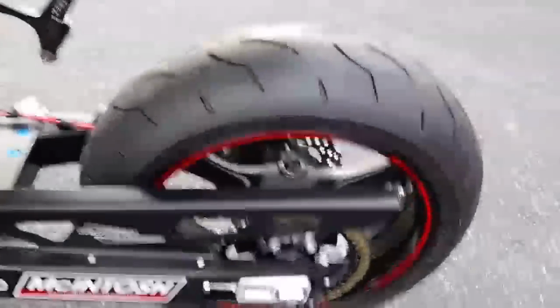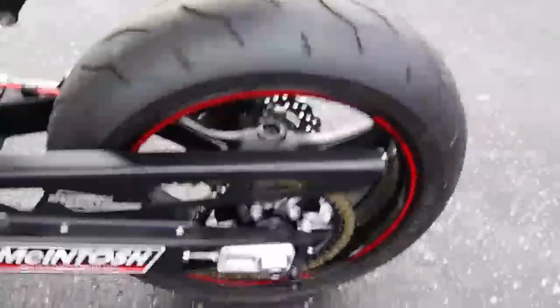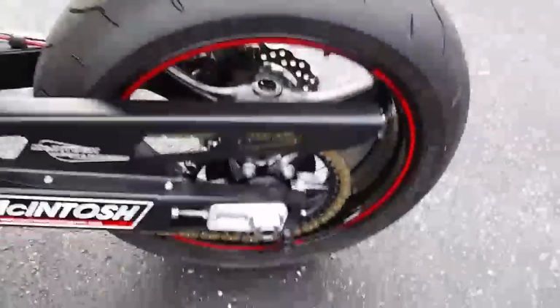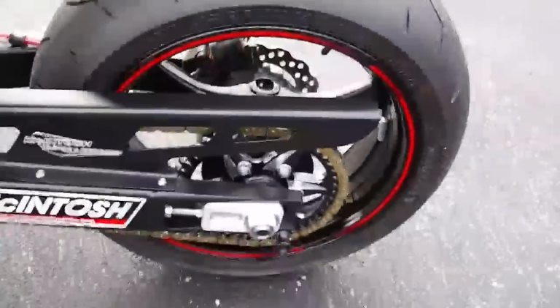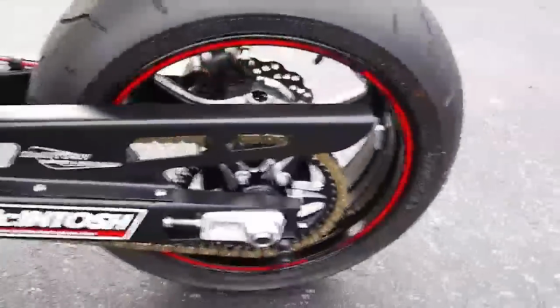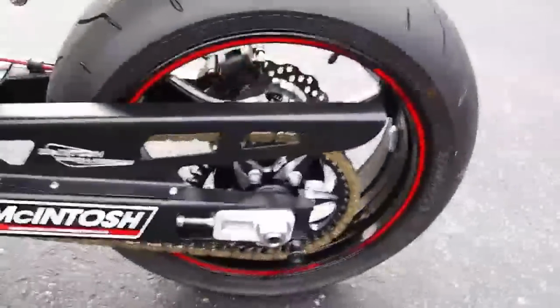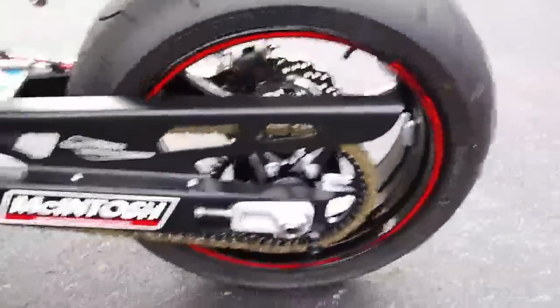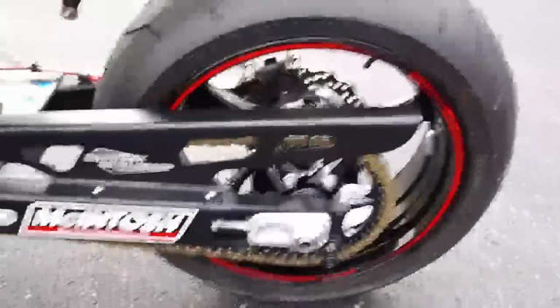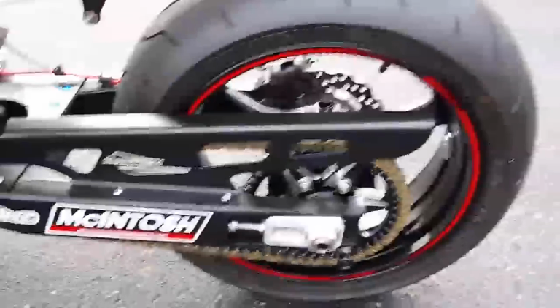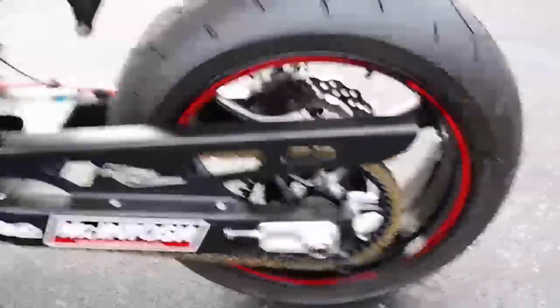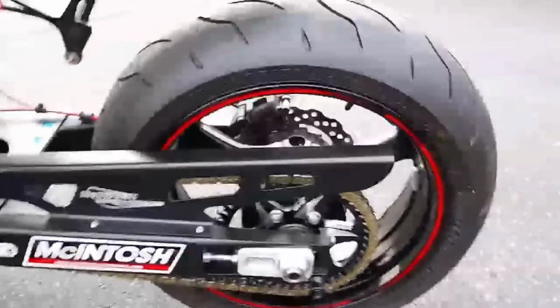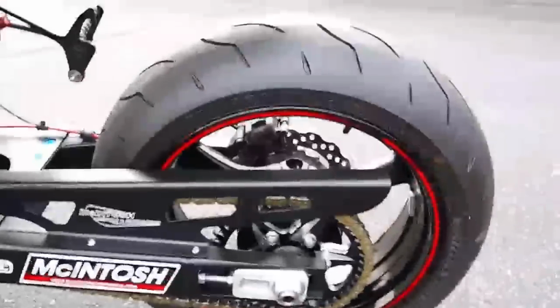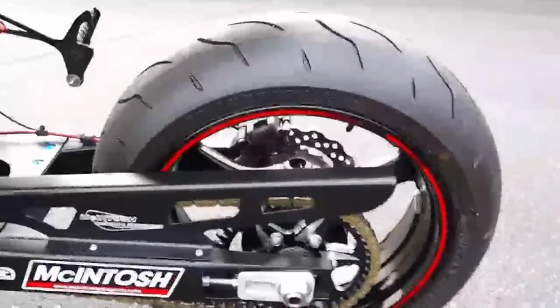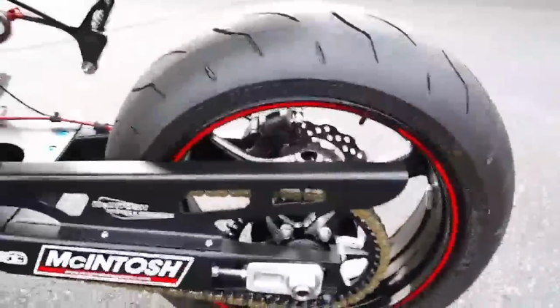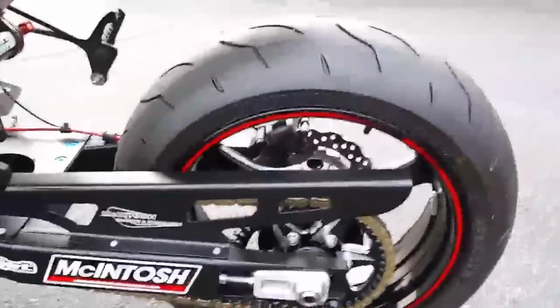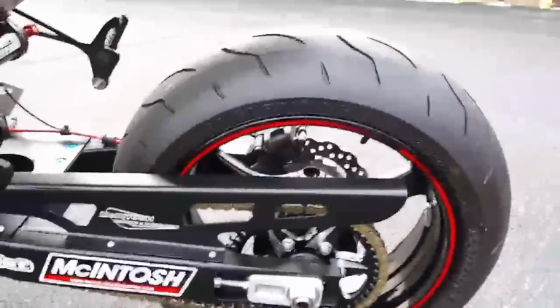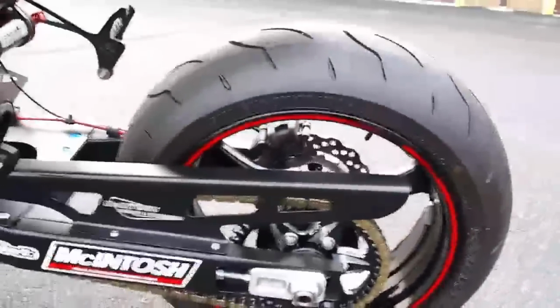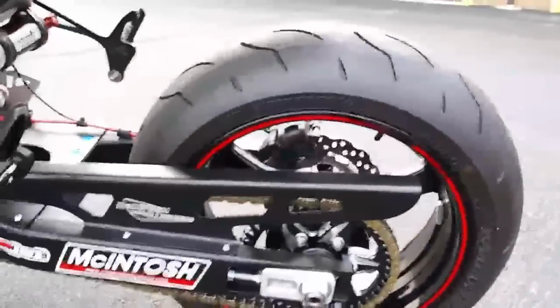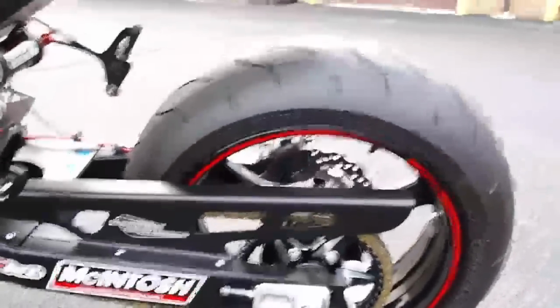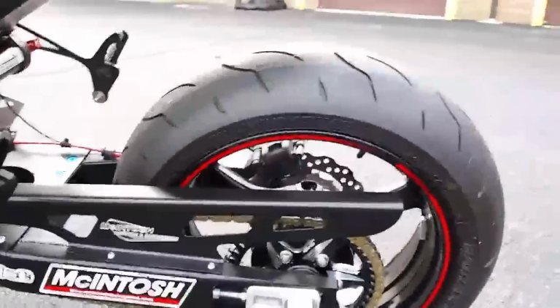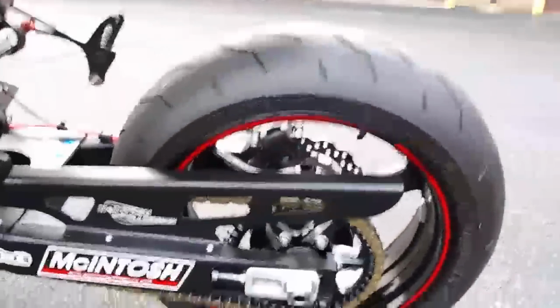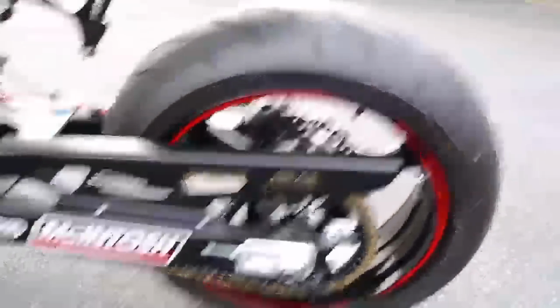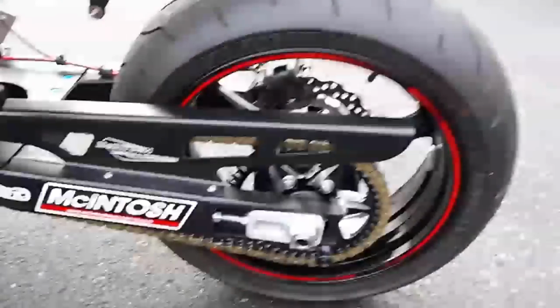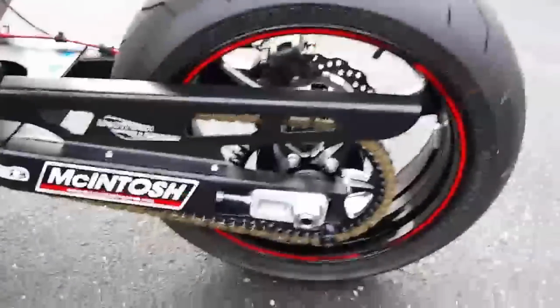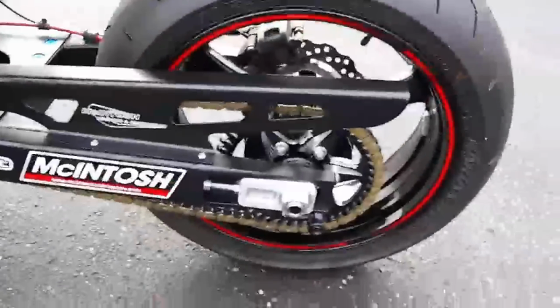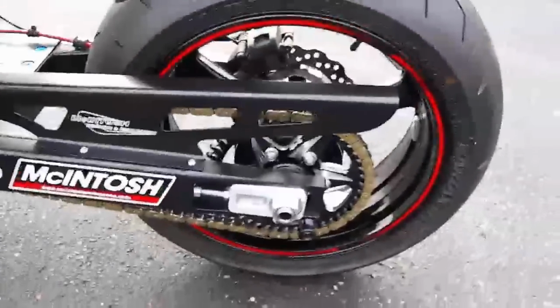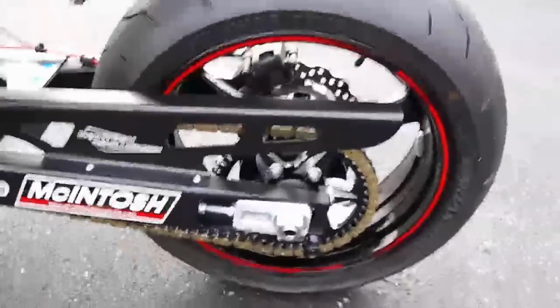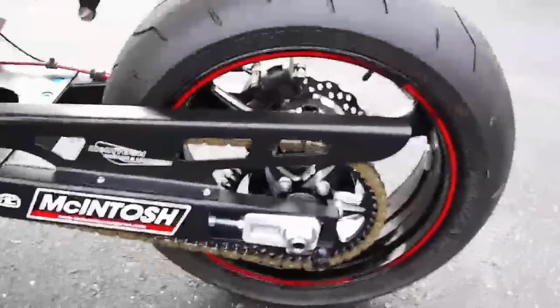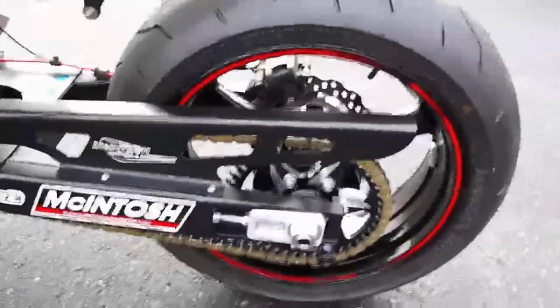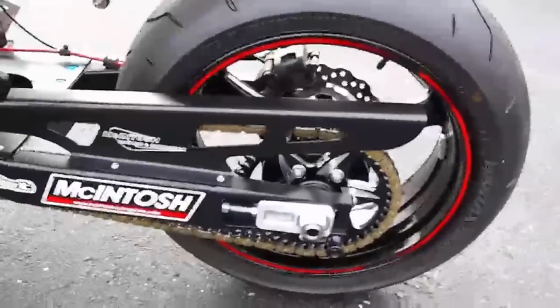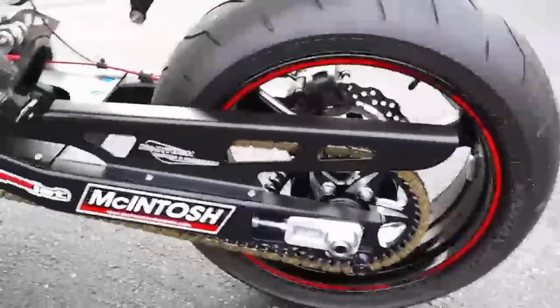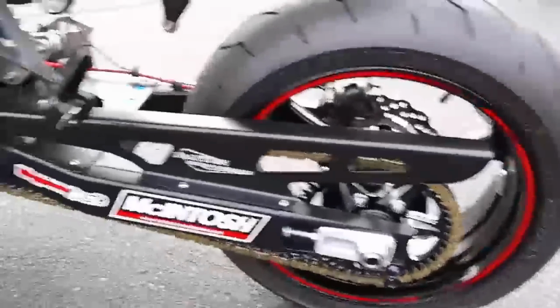A Vortex rear sprocket was added. We've got the thing geared so that it goes through the quarter mile in sixth gear.